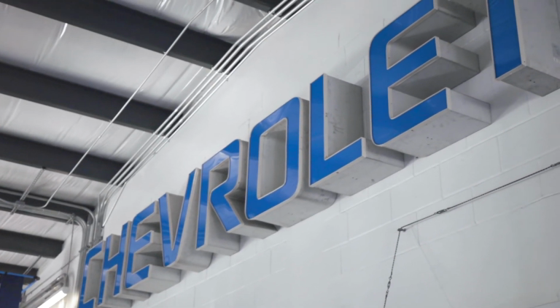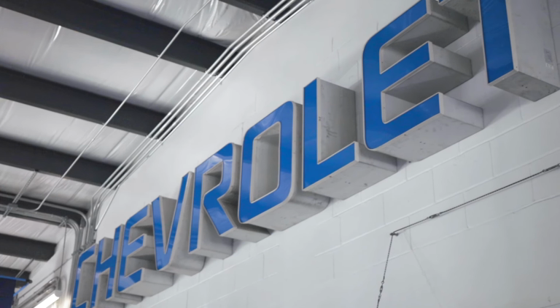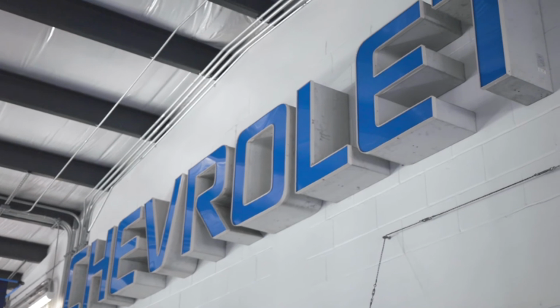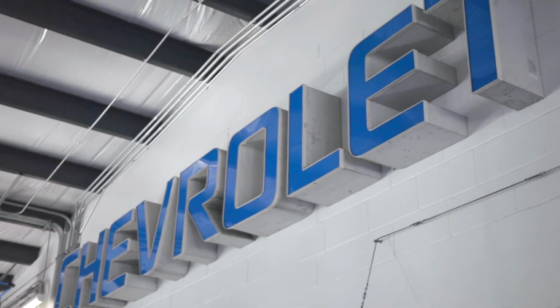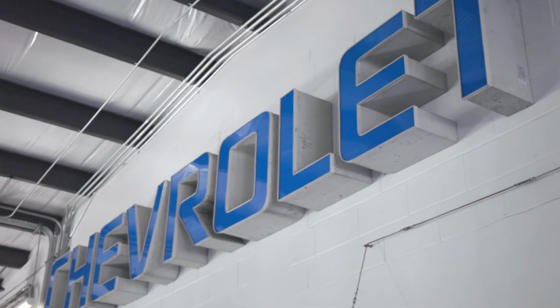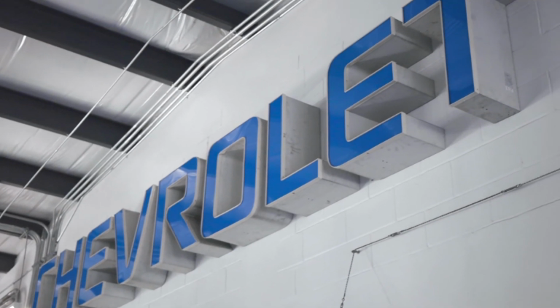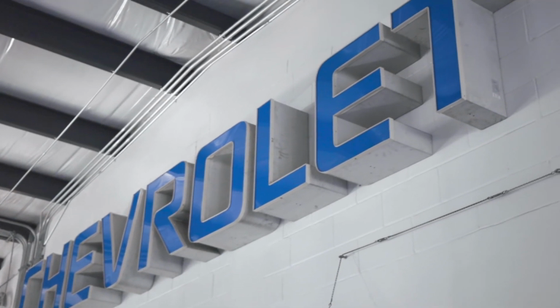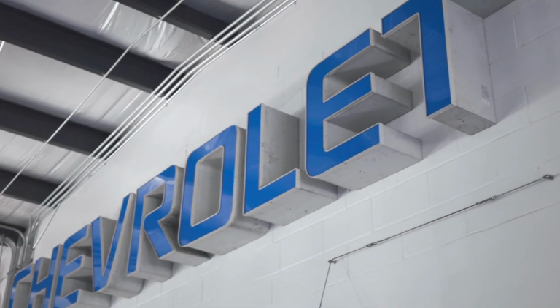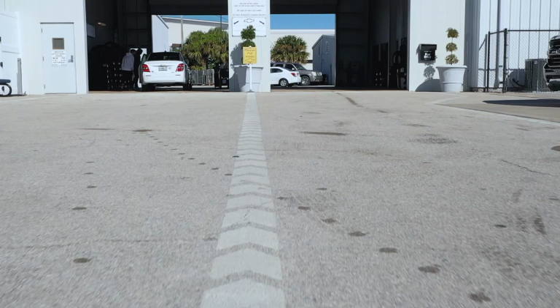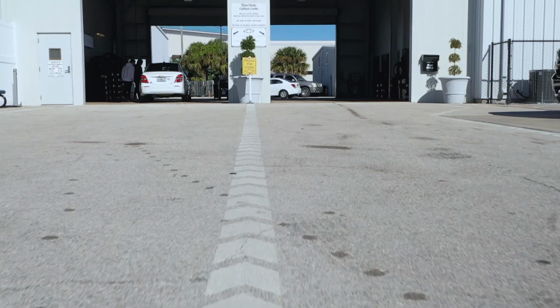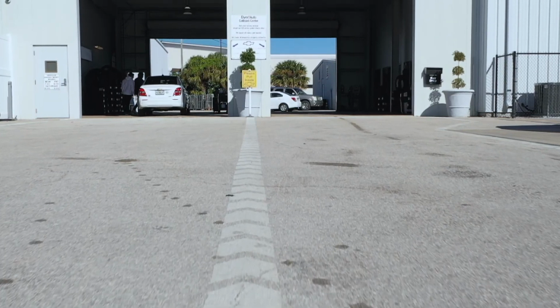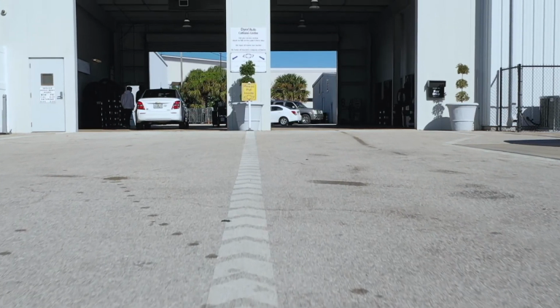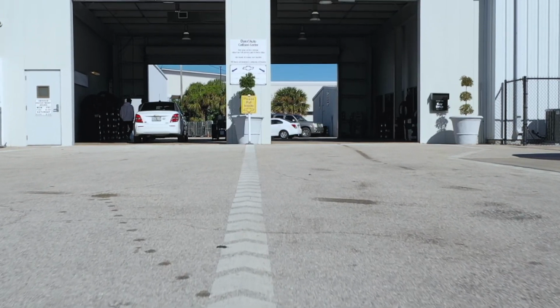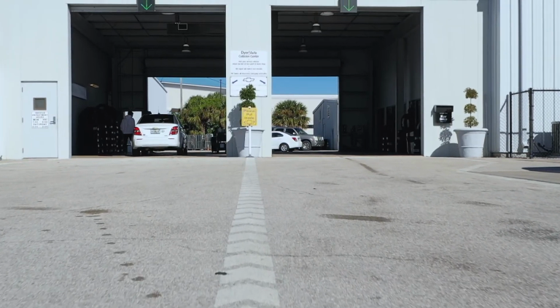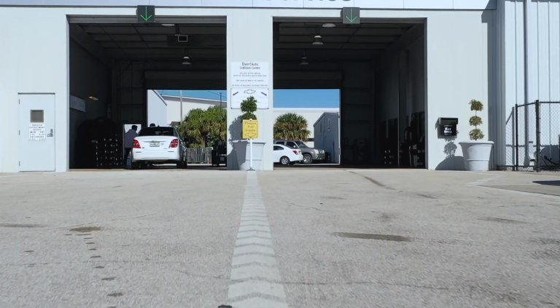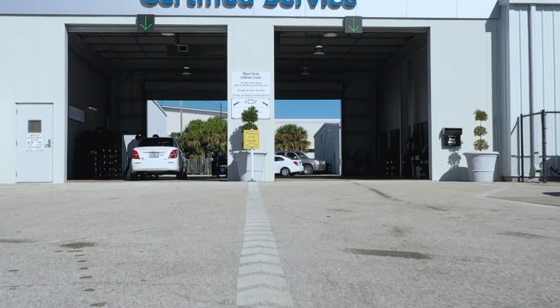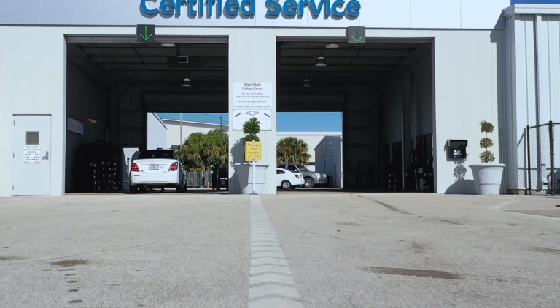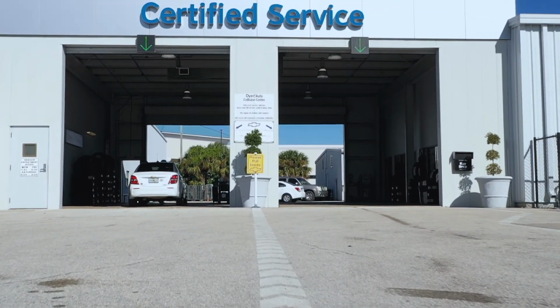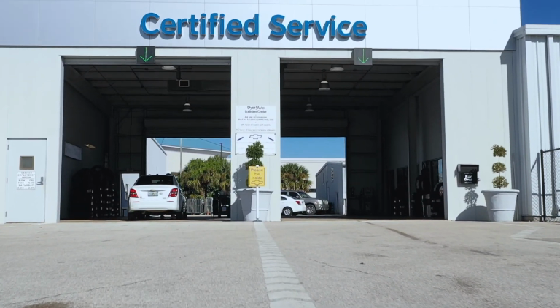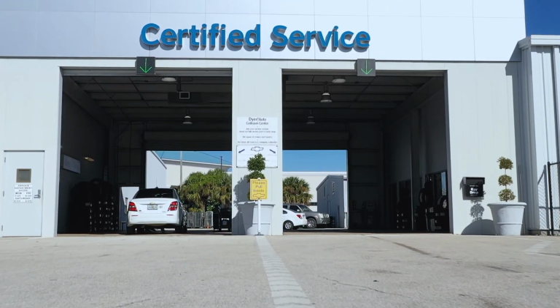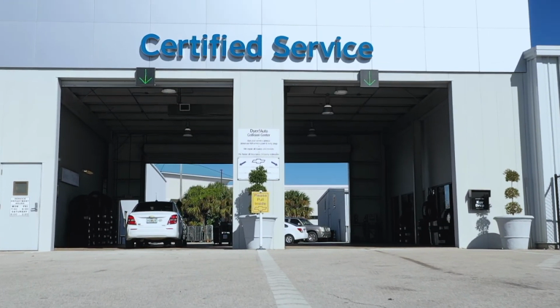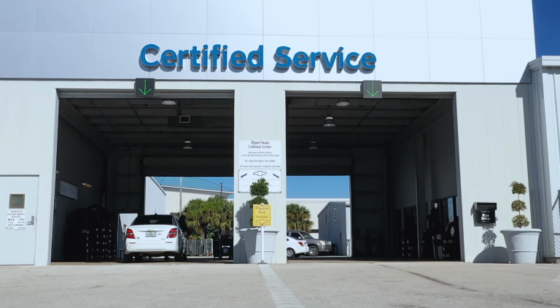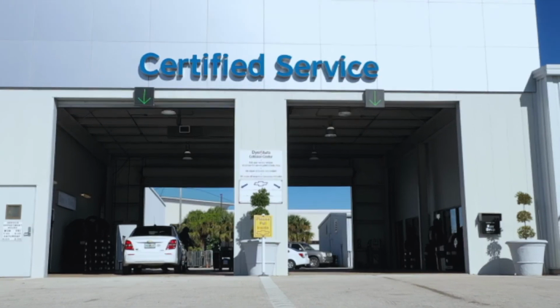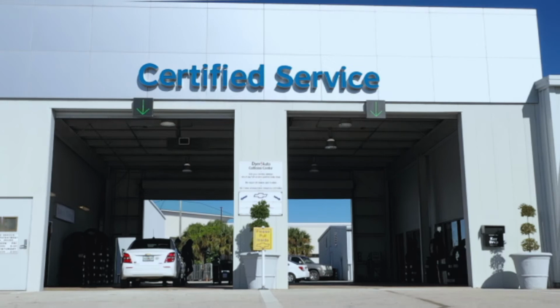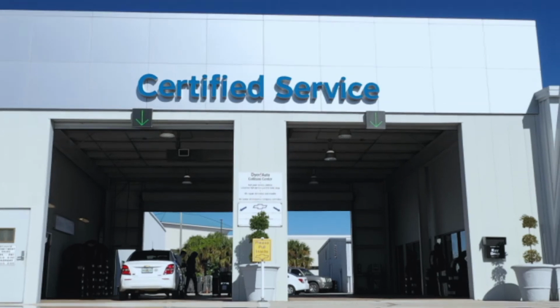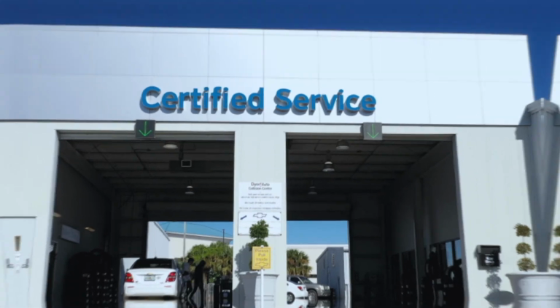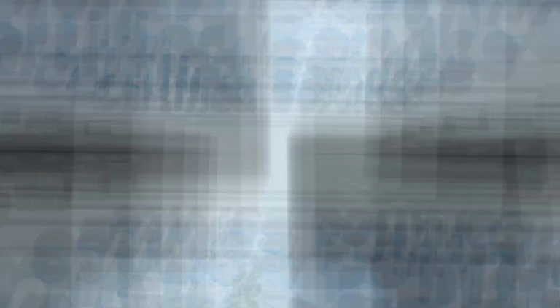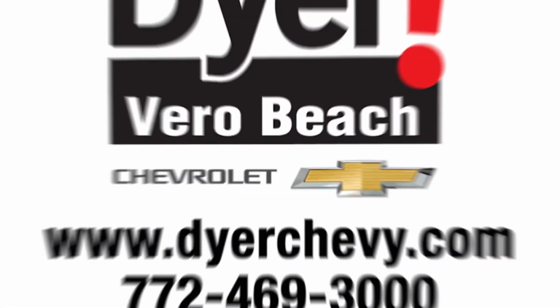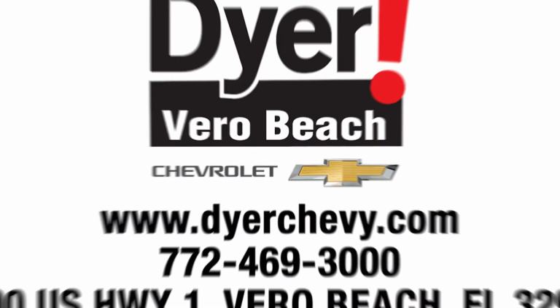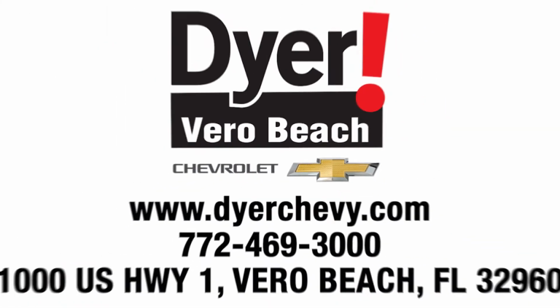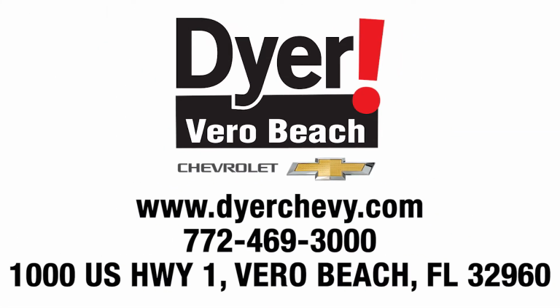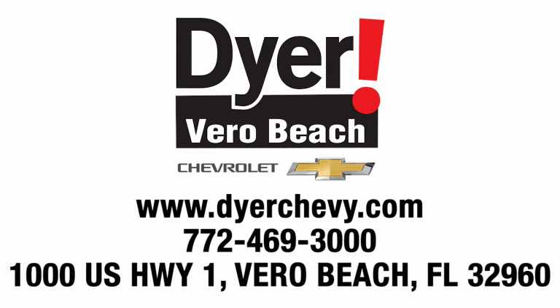For those of you who haven't given us a chance yet, we look forward to seeing you in the service department here at Dyer Chevy. Let's show you what we can do. We appreciate it. Thank you.